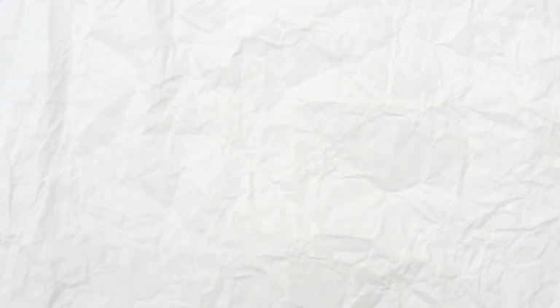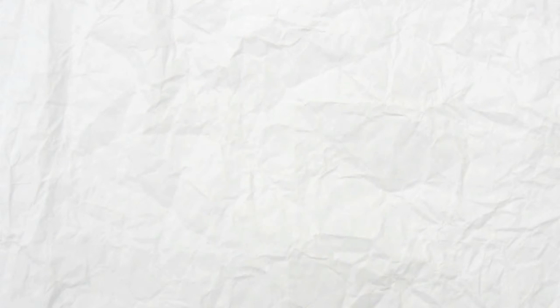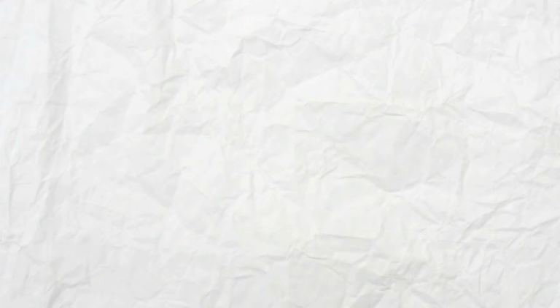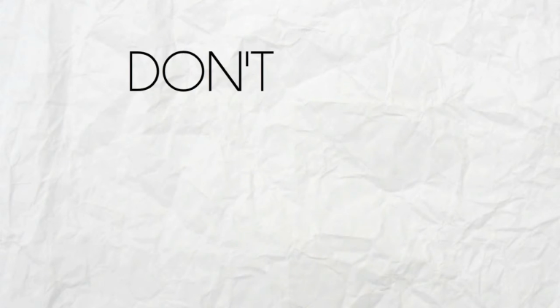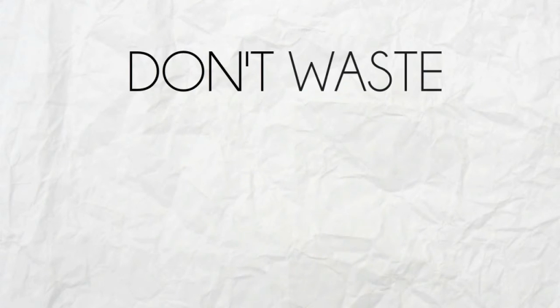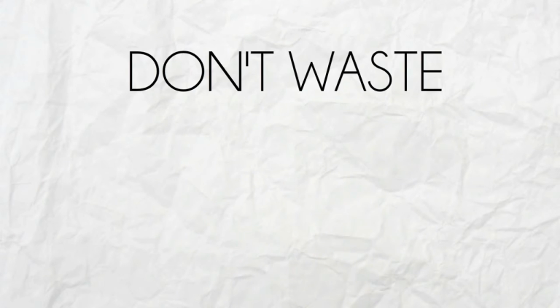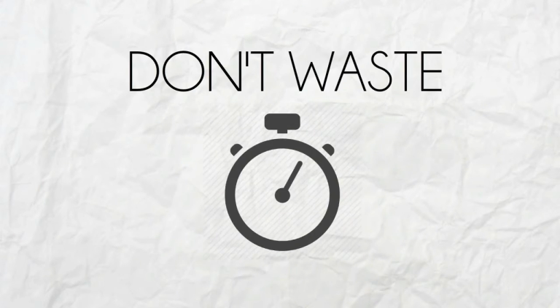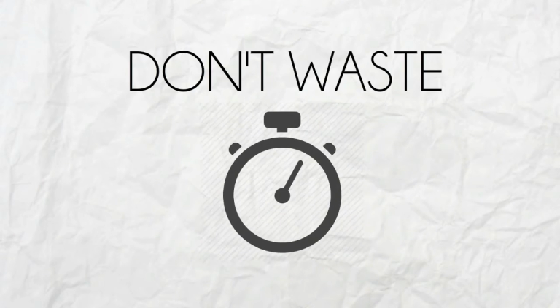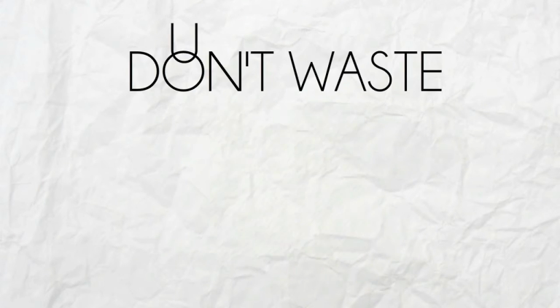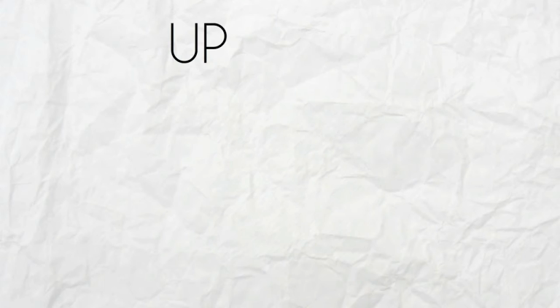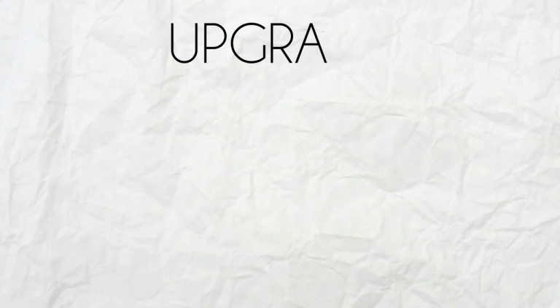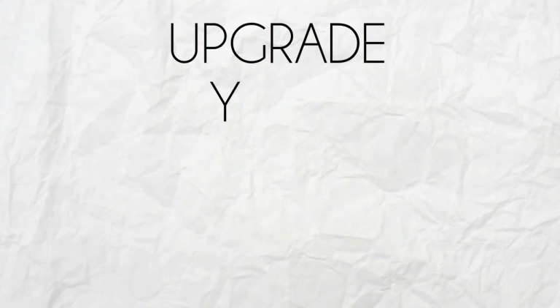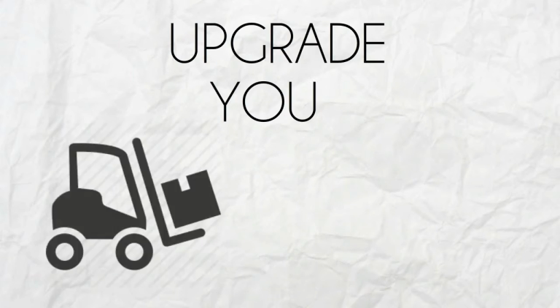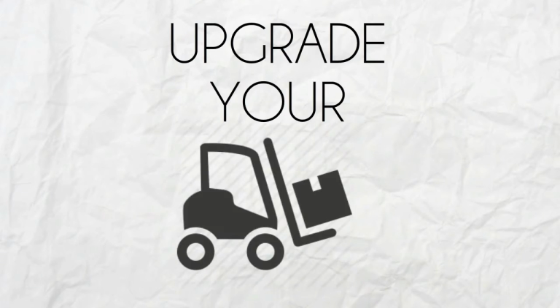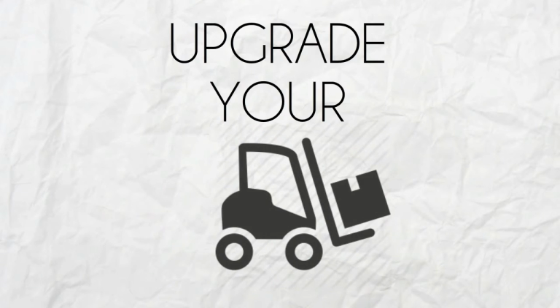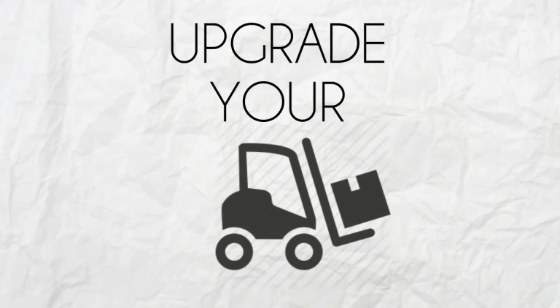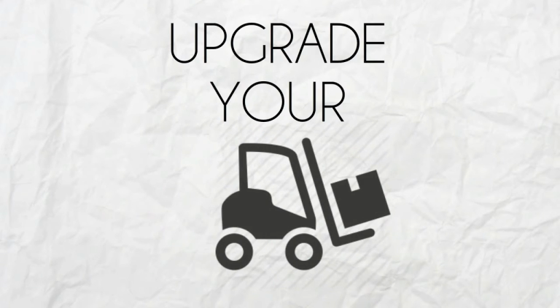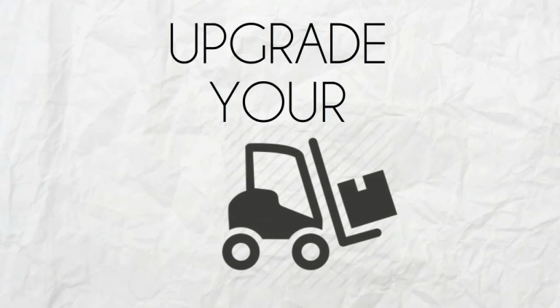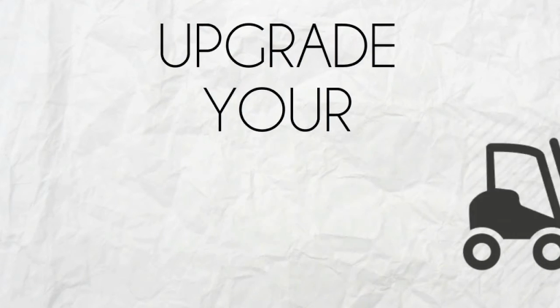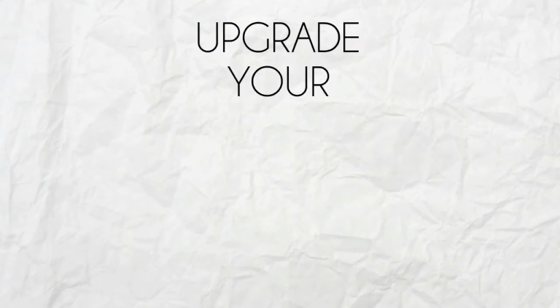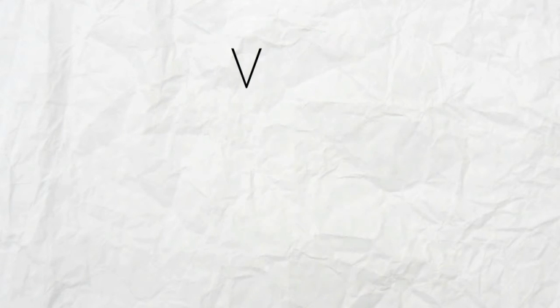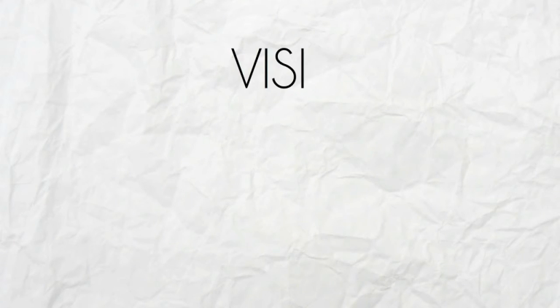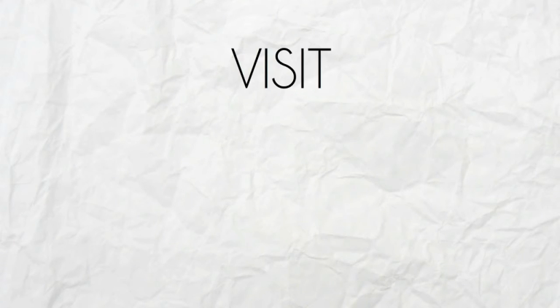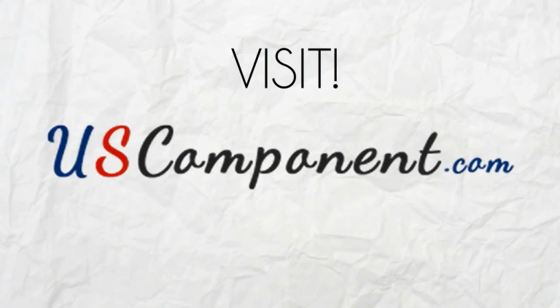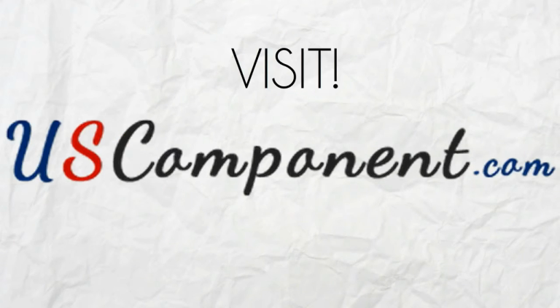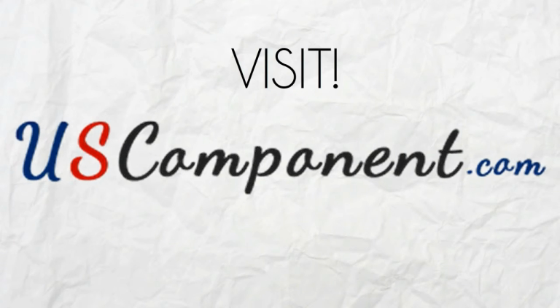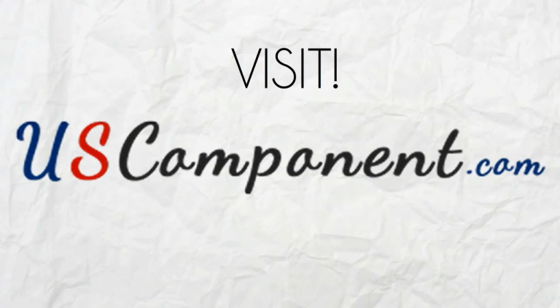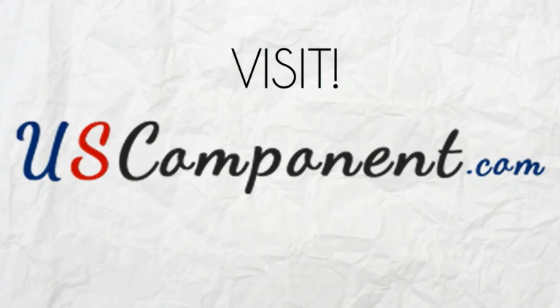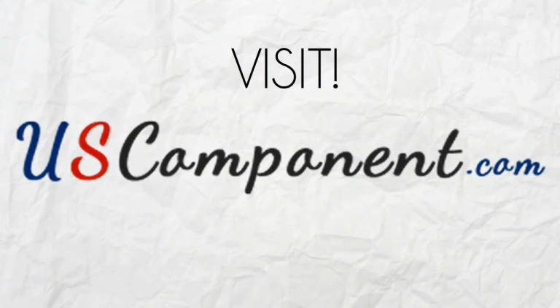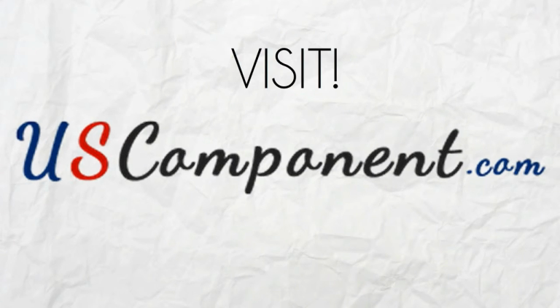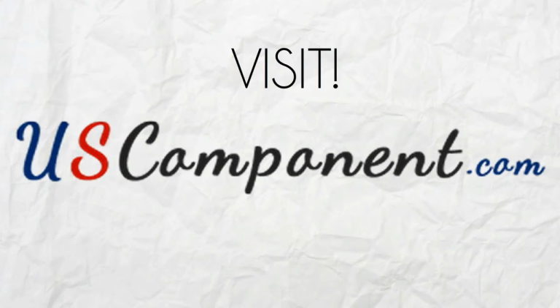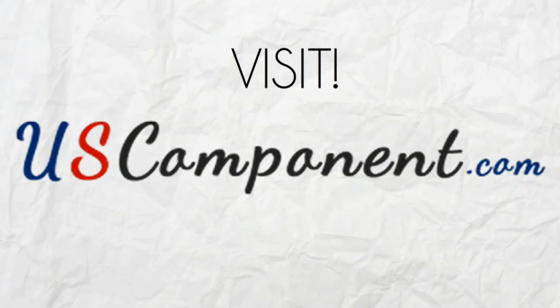Don't waste time, upgrade your forklift now by visiting uscomponent.com.